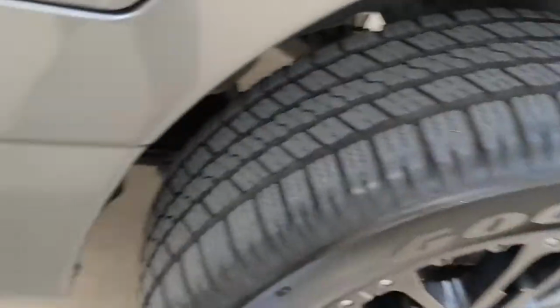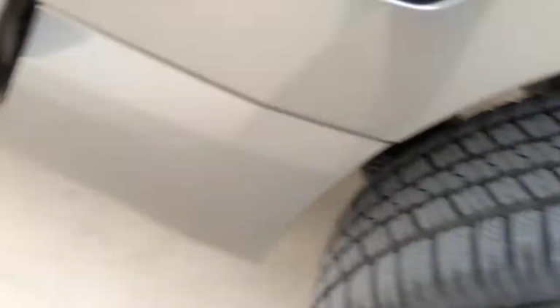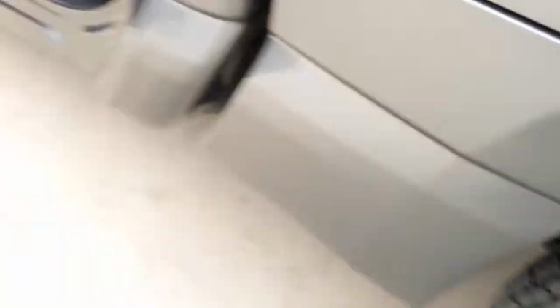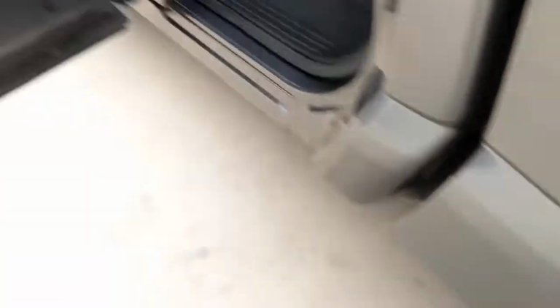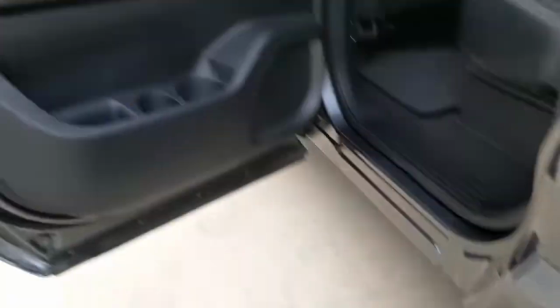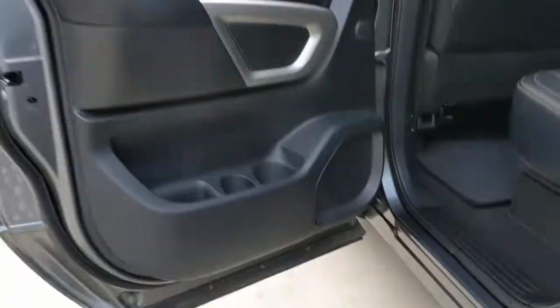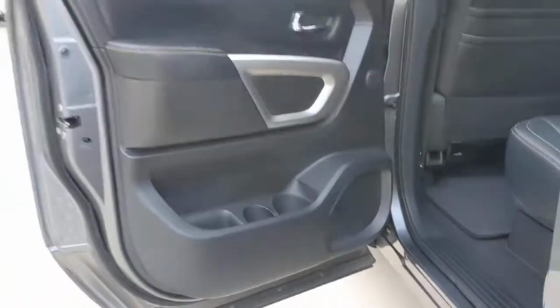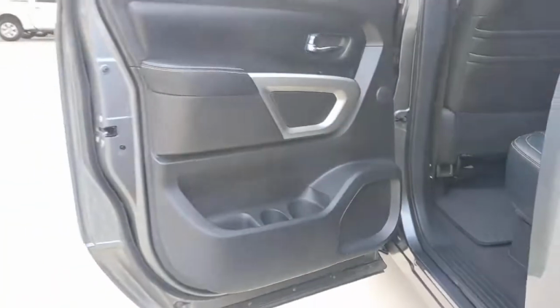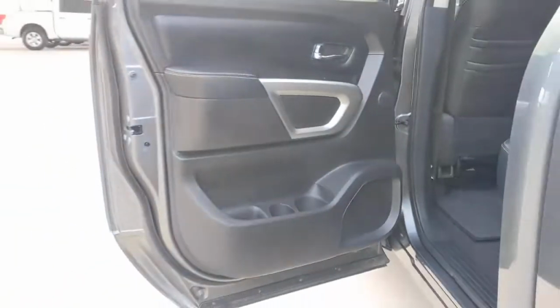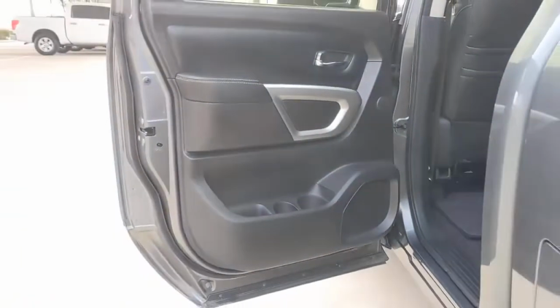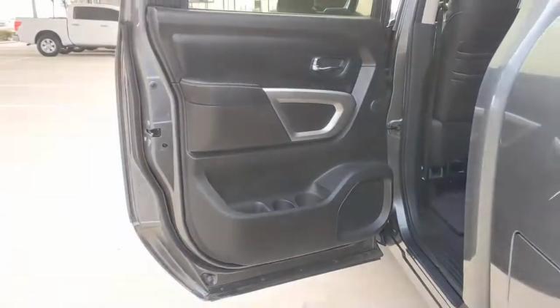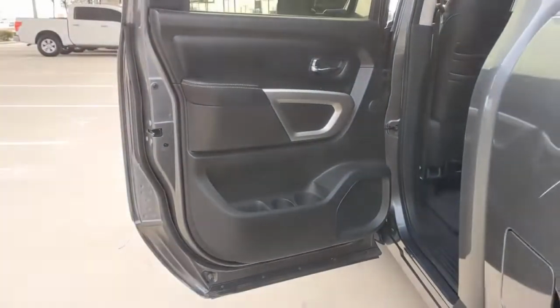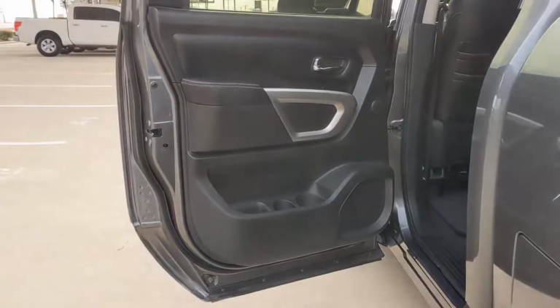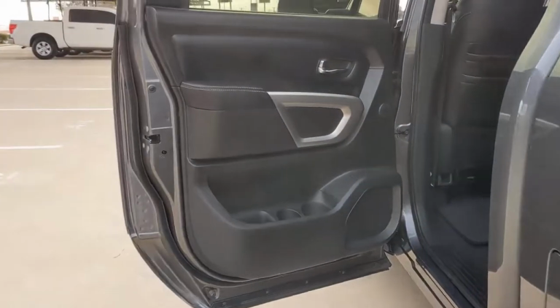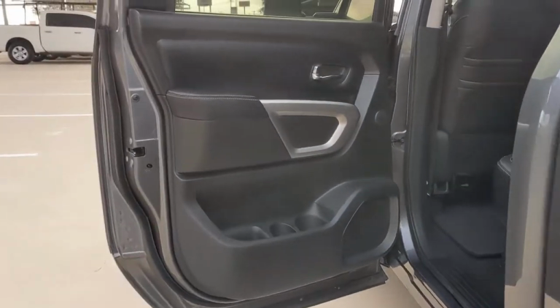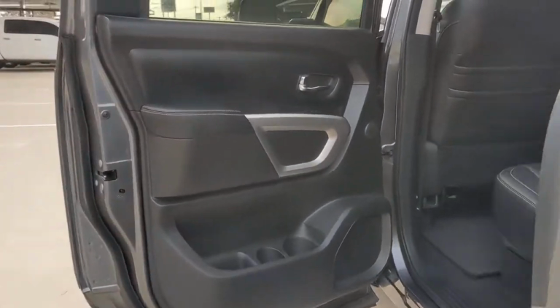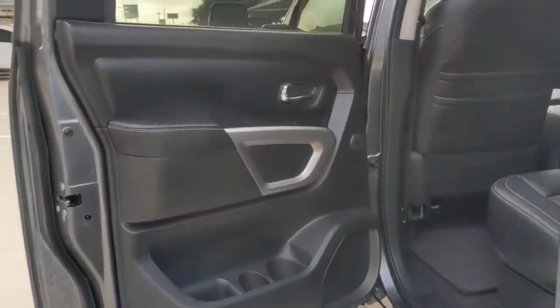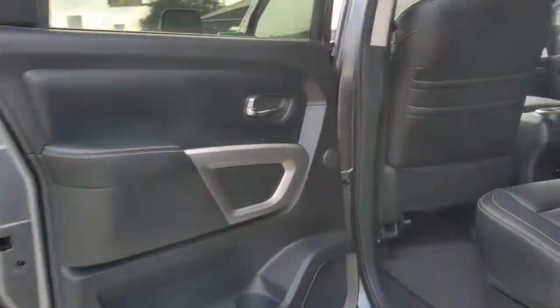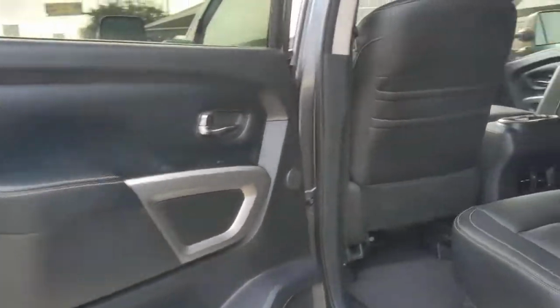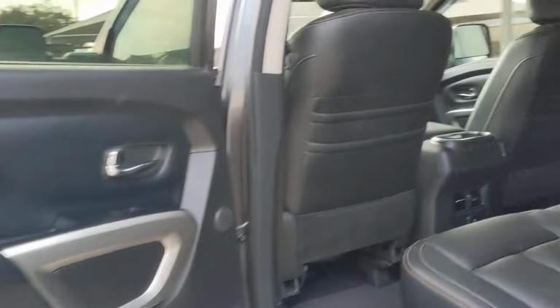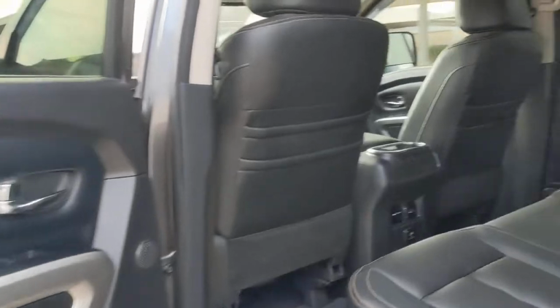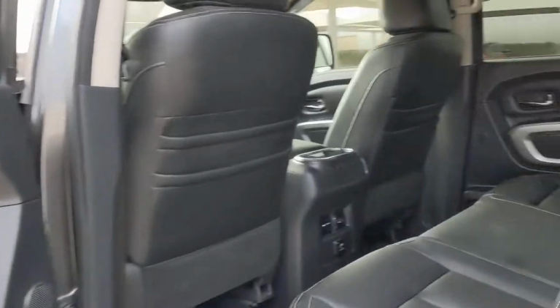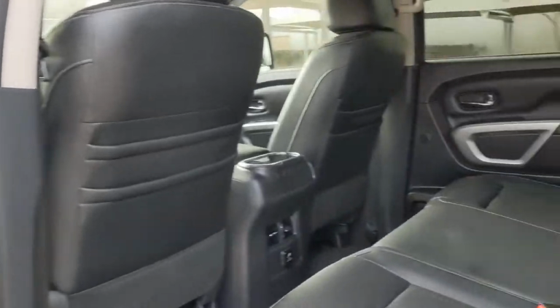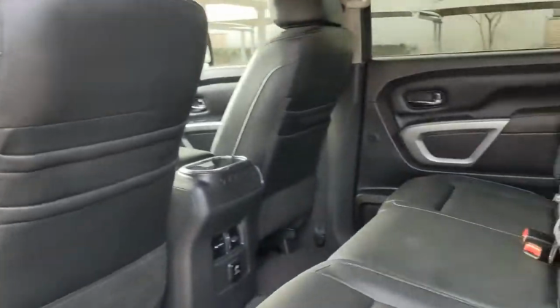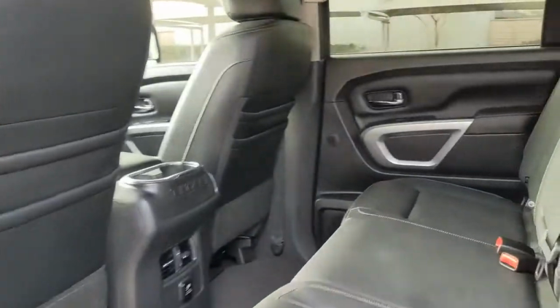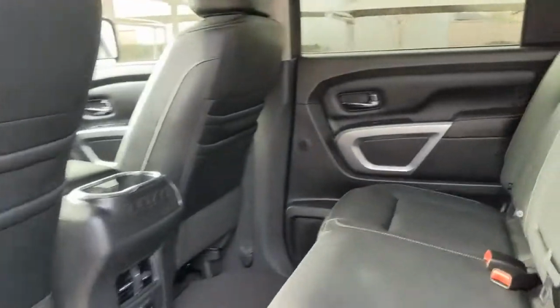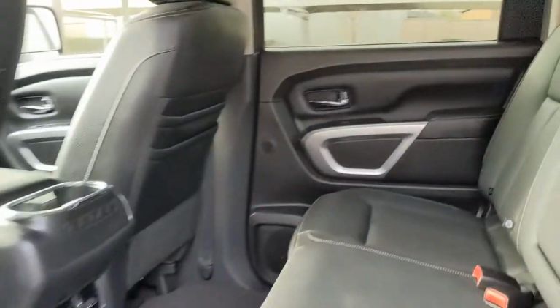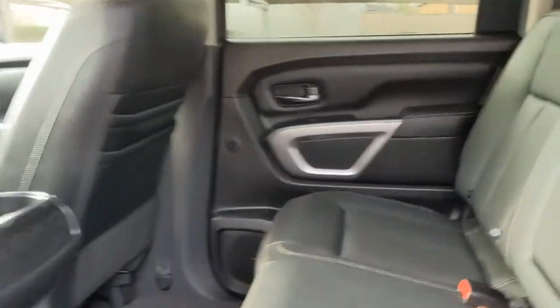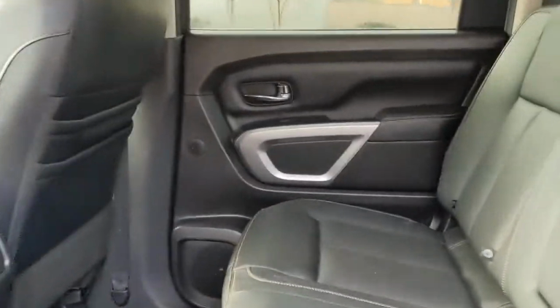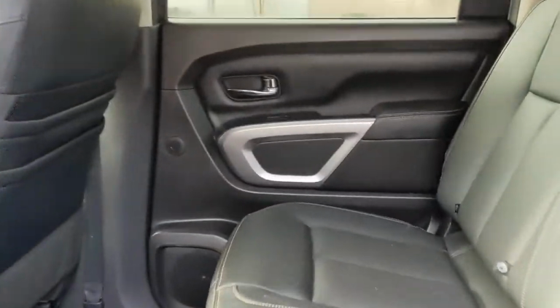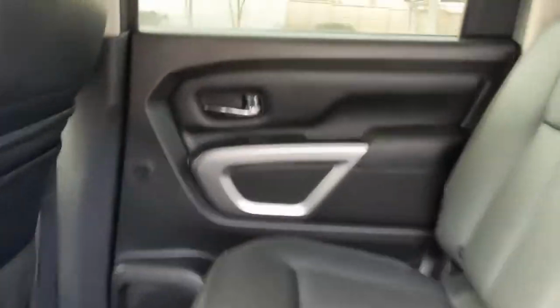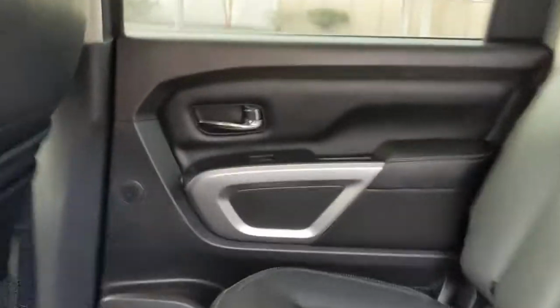Heated mirrors, power passenger seat, bed liner, backup camera, keyless start.